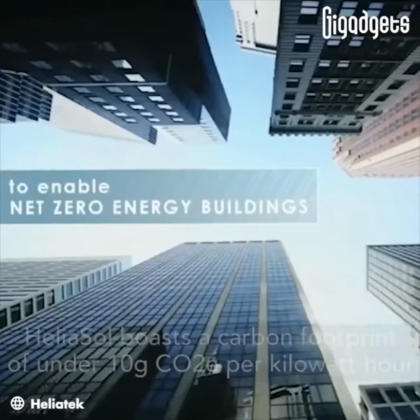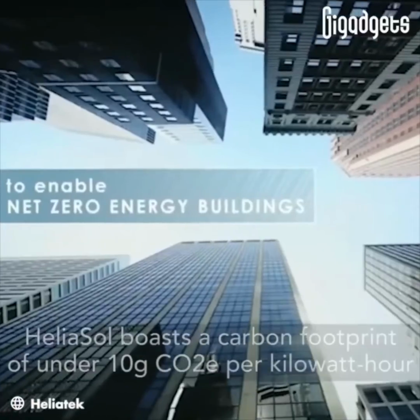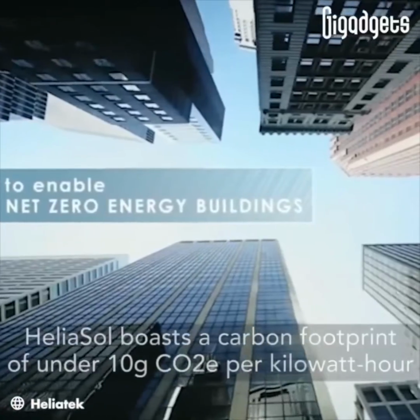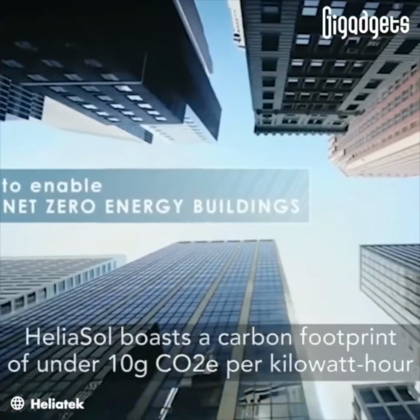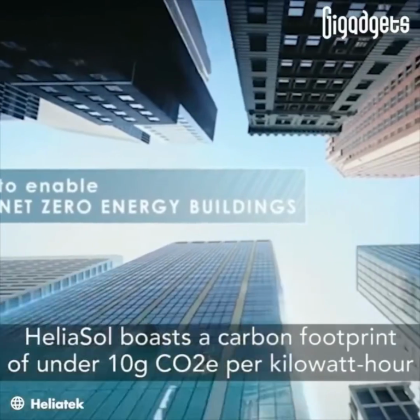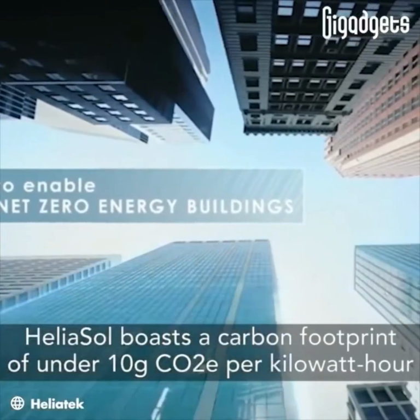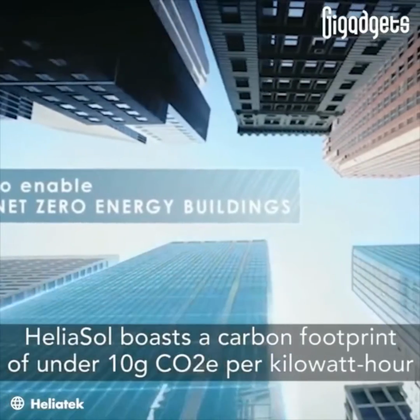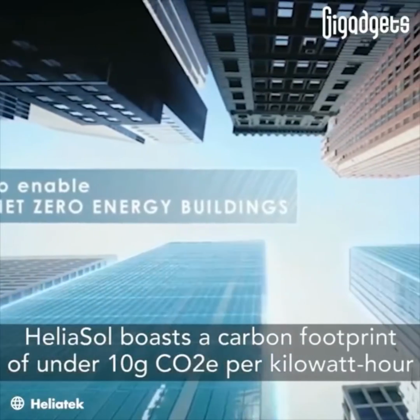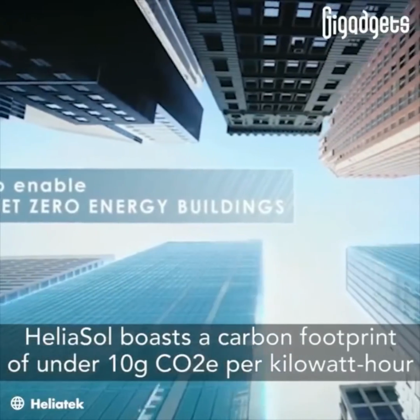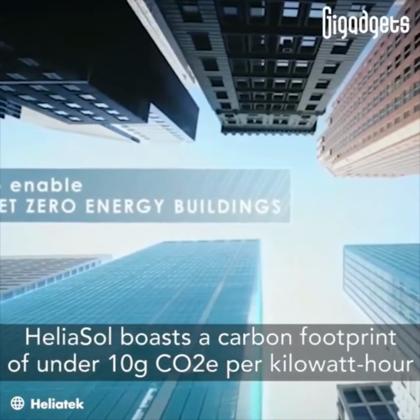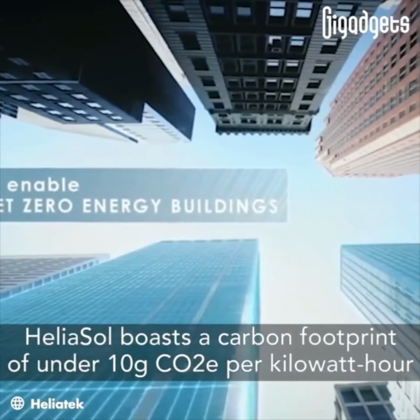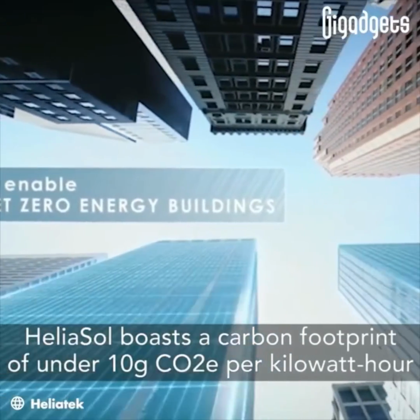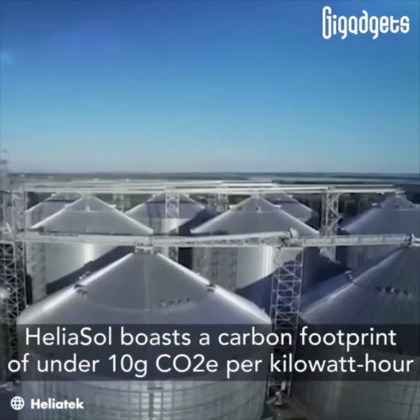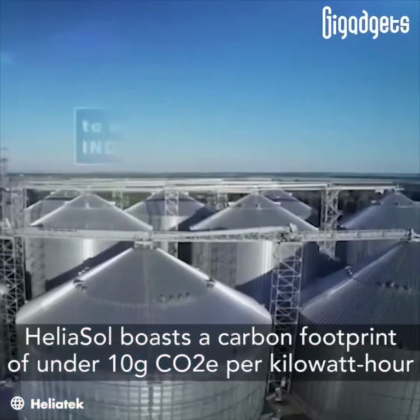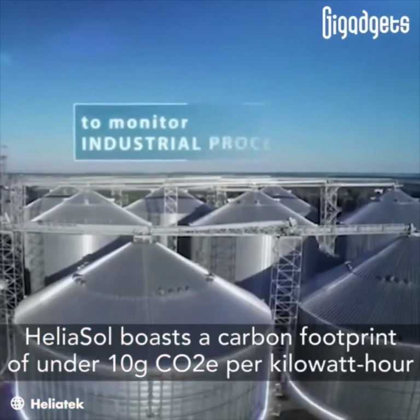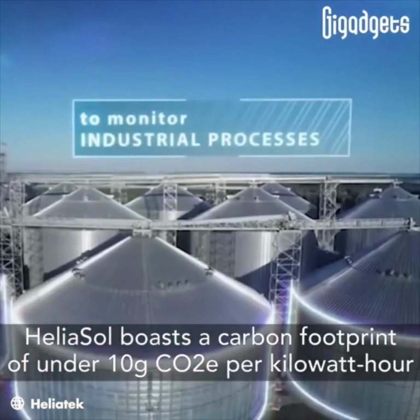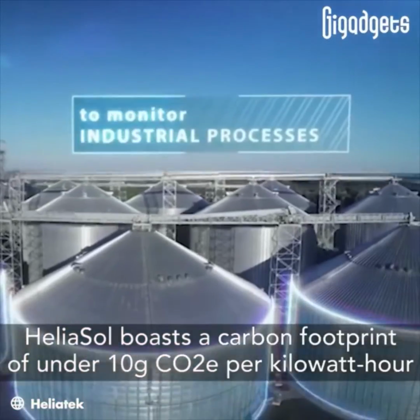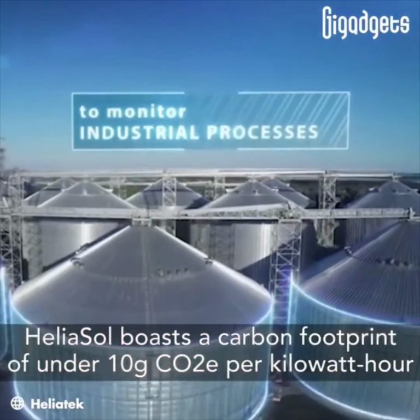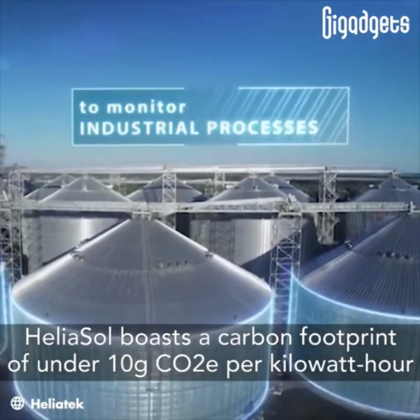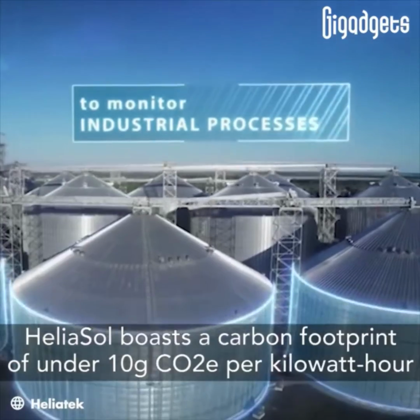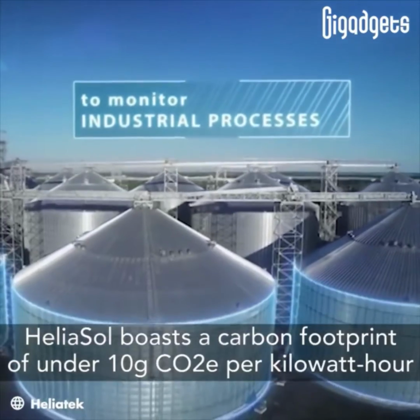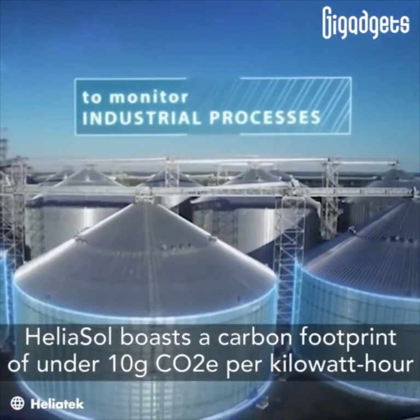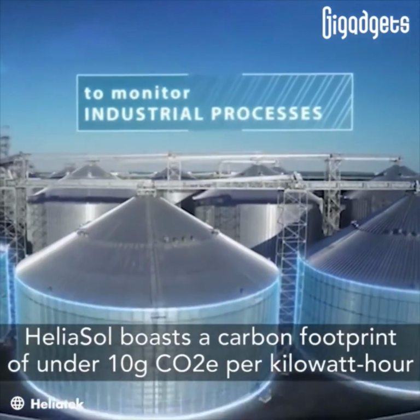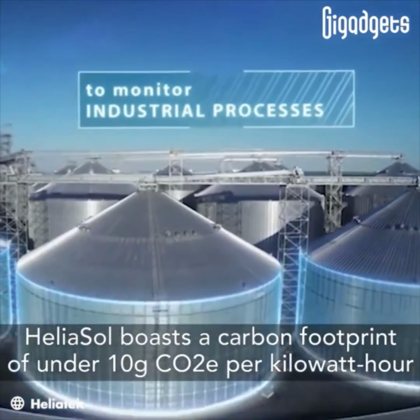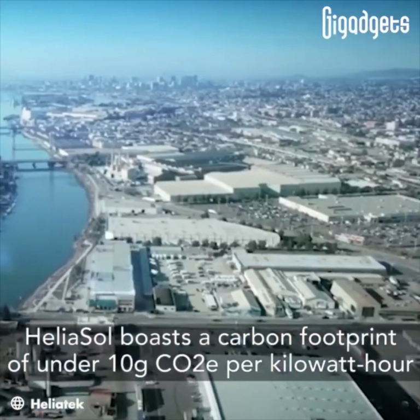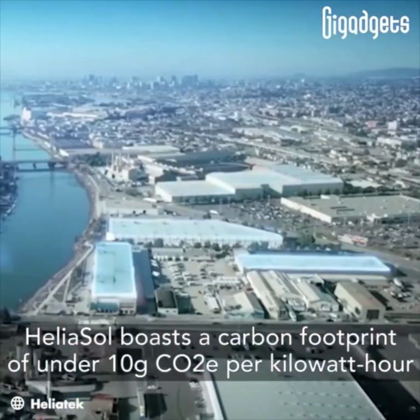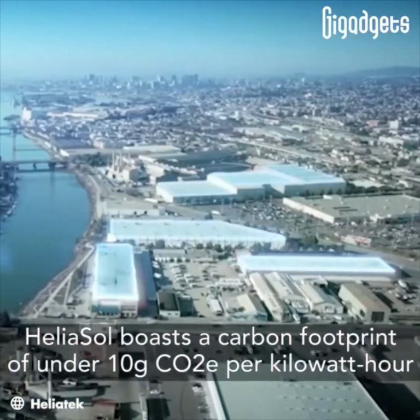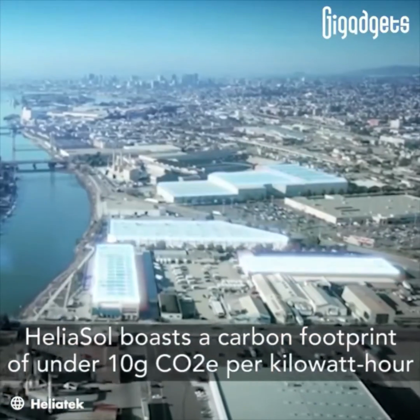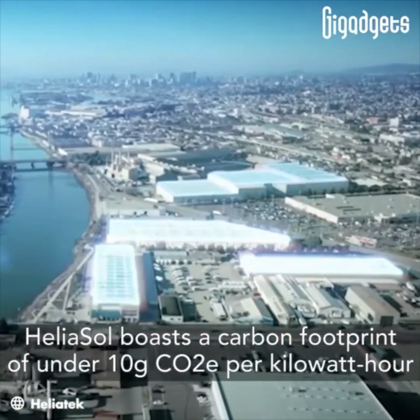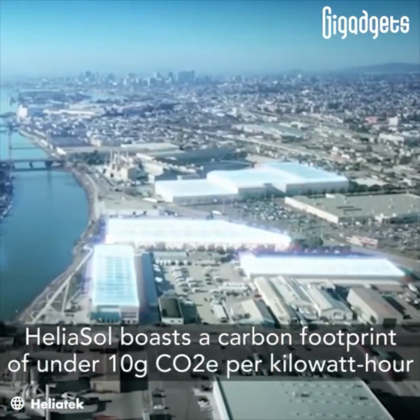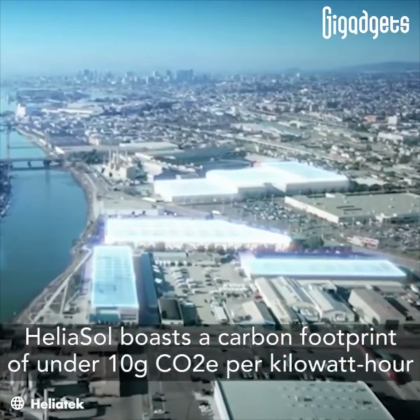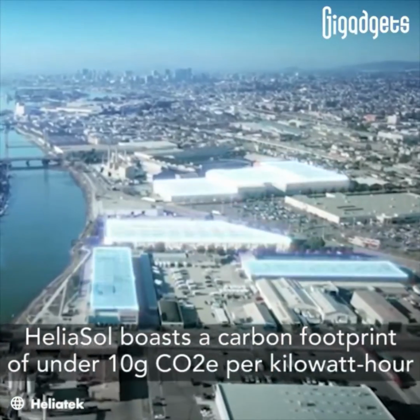Heliosol boasts a carbon footprint of under 10 grams of carbon dioxide equivalent per kilowatt hour, positioning it as one of the greenest electricity generation technologies available.